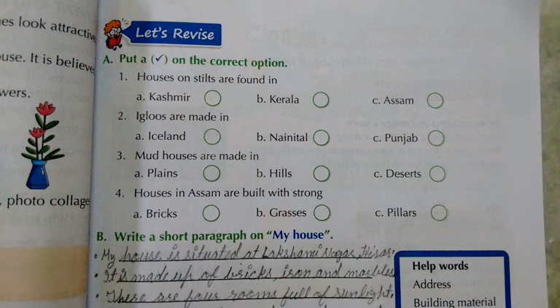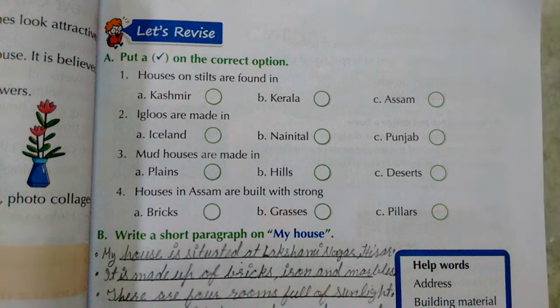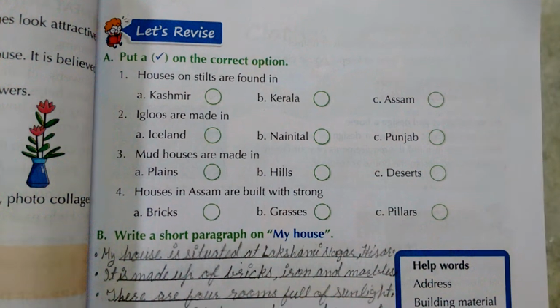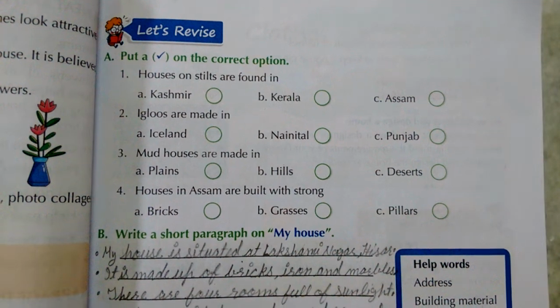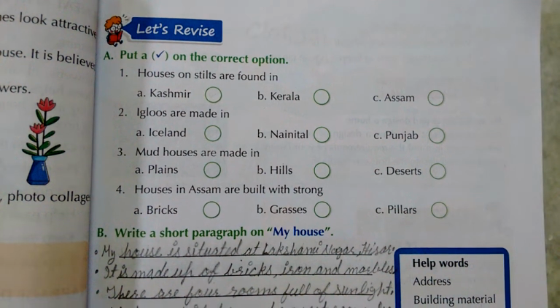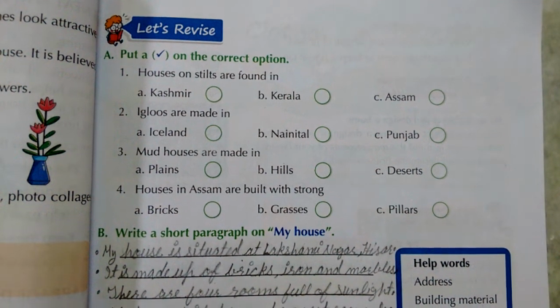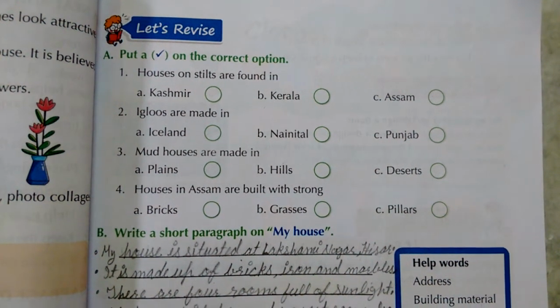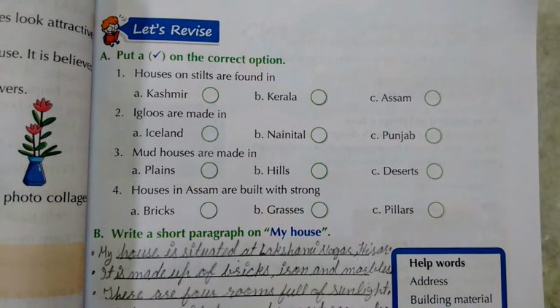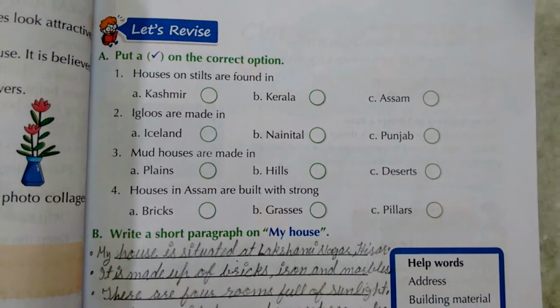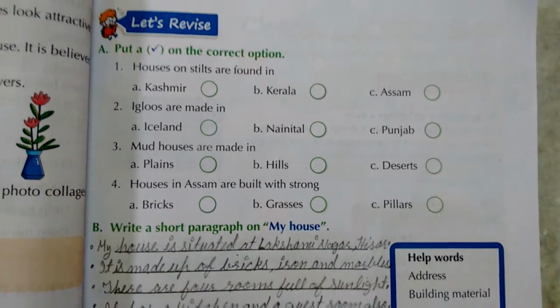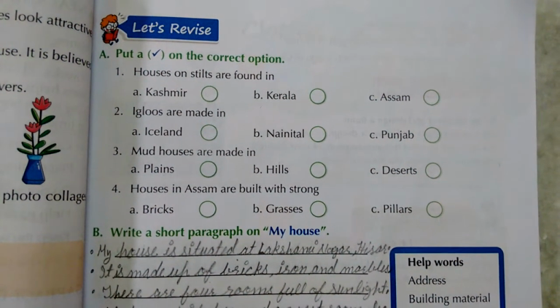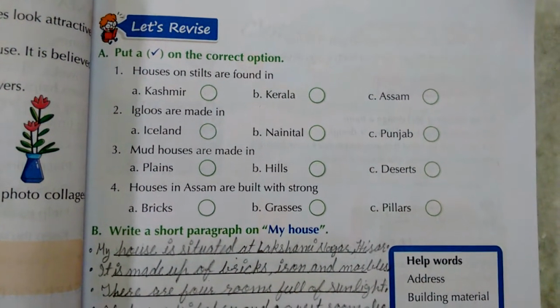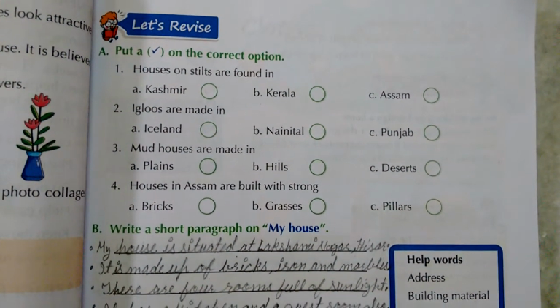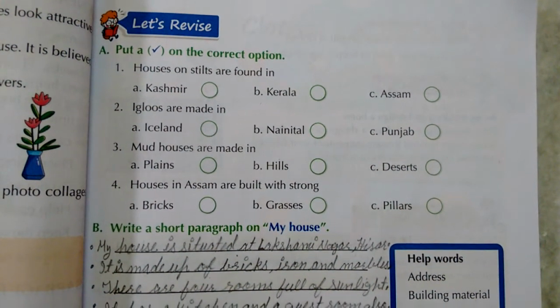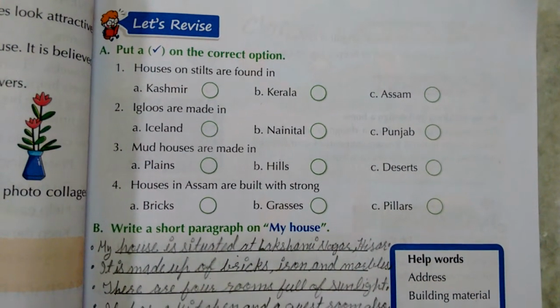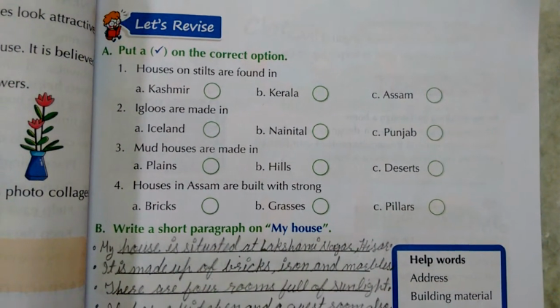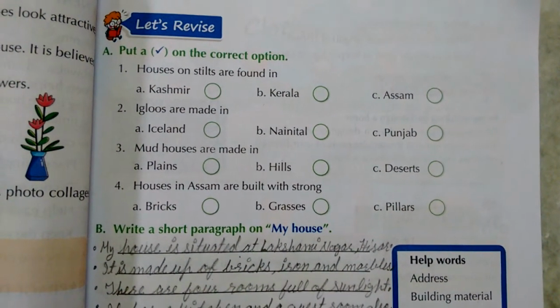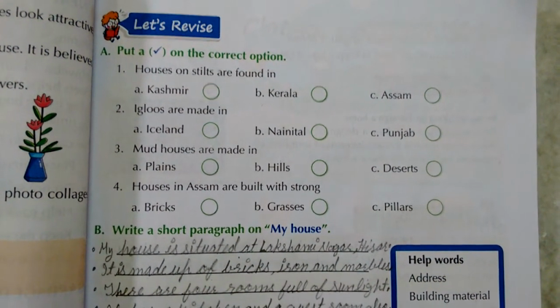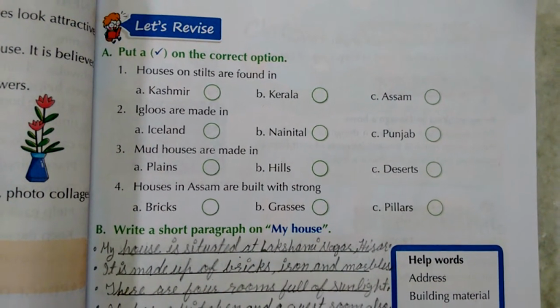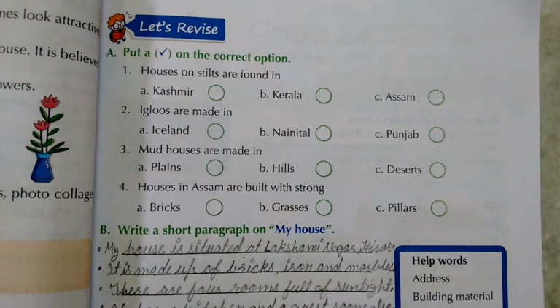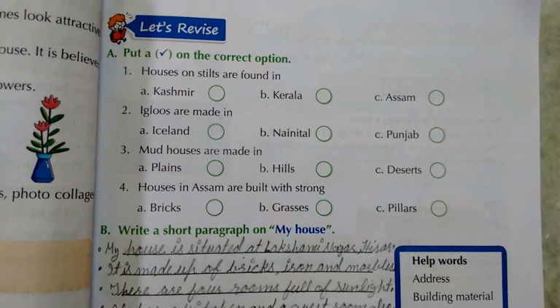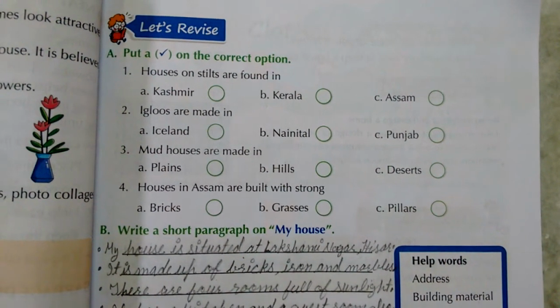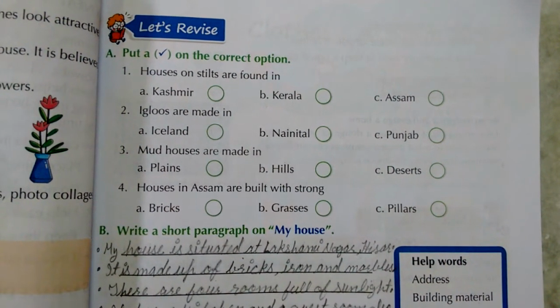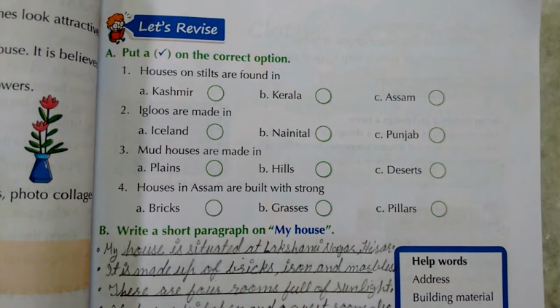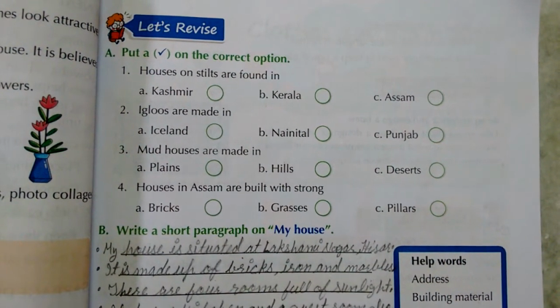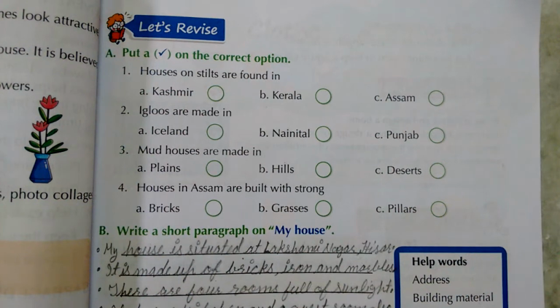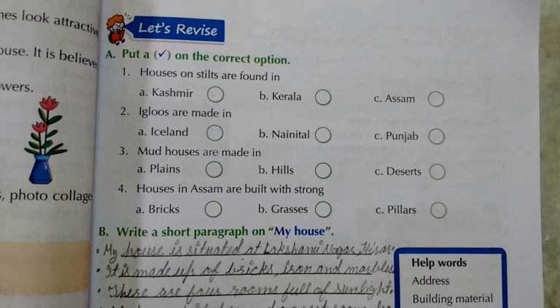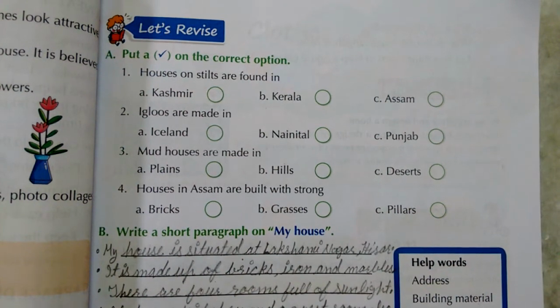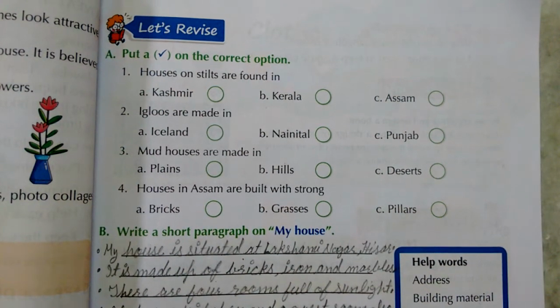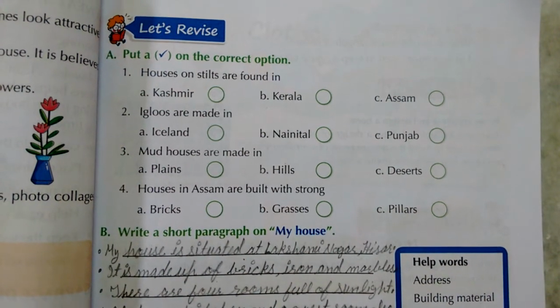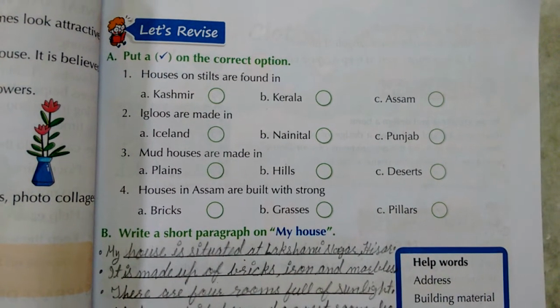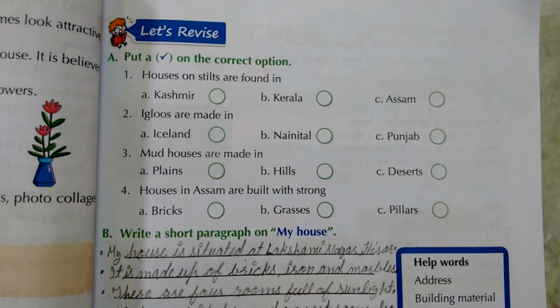Good morning students. This is chapter 4, An Idle Home. We have already discussed the chapter. Today we will do the book exercise.